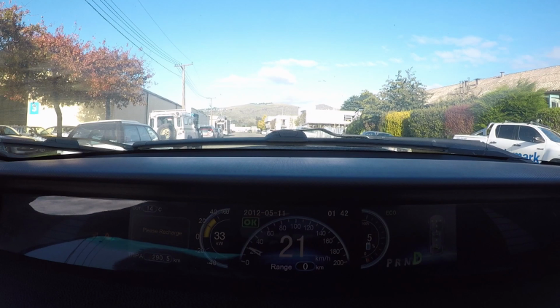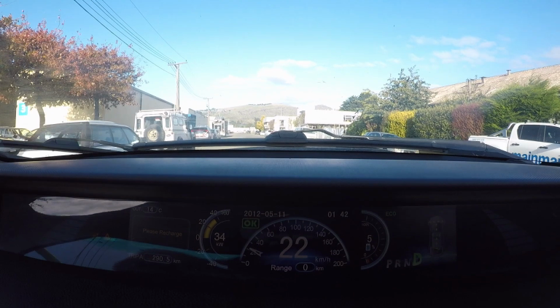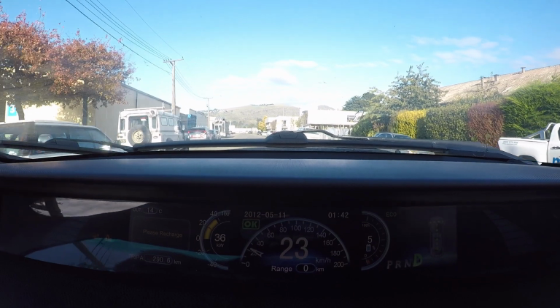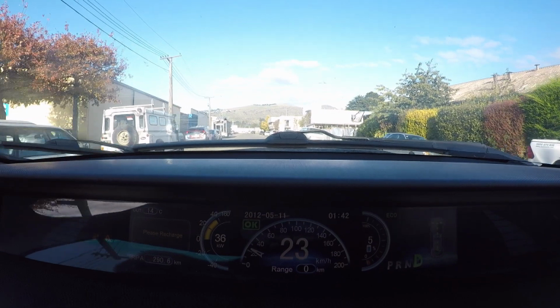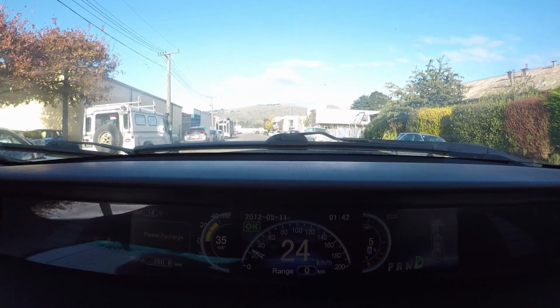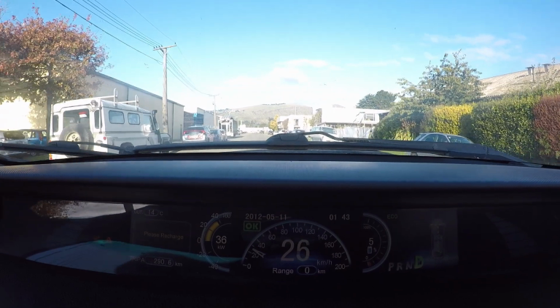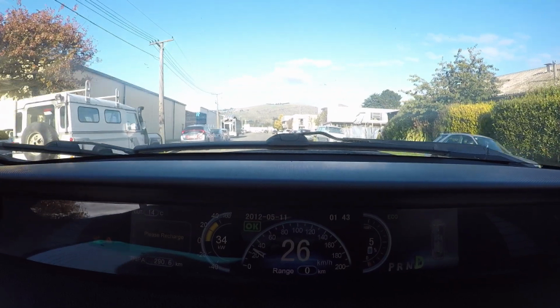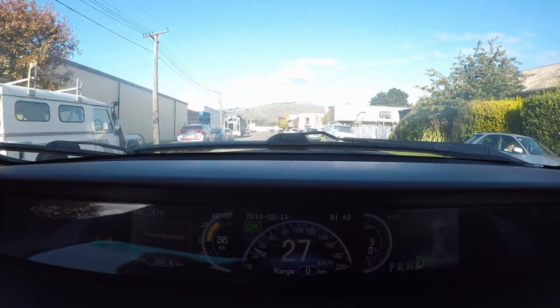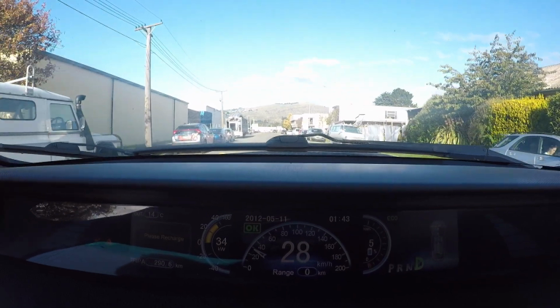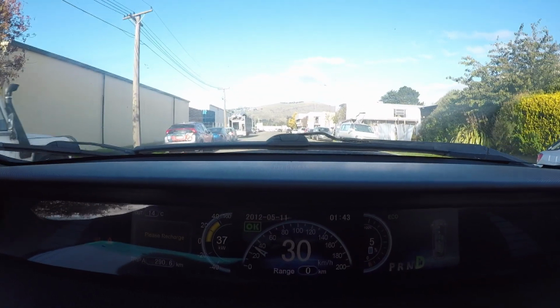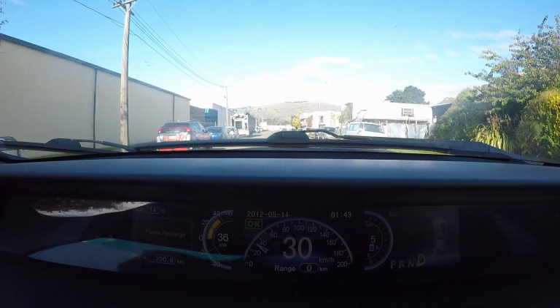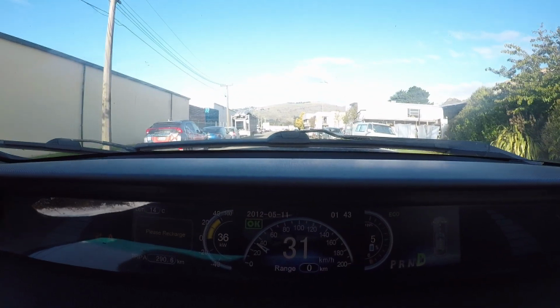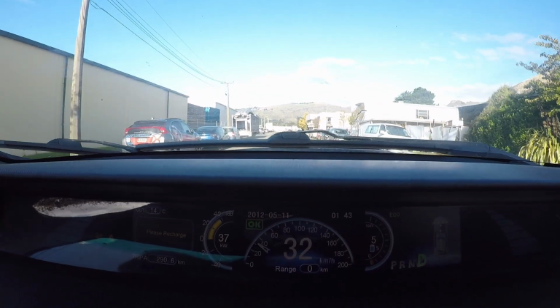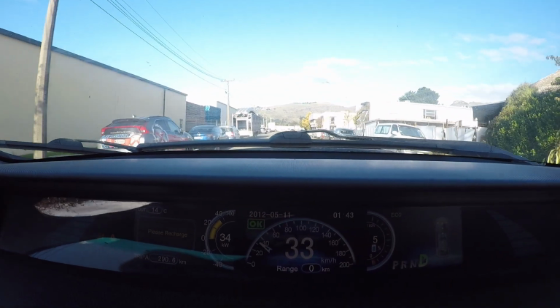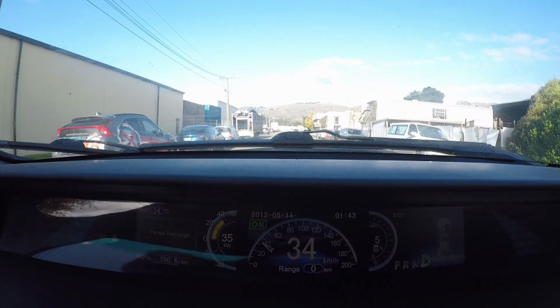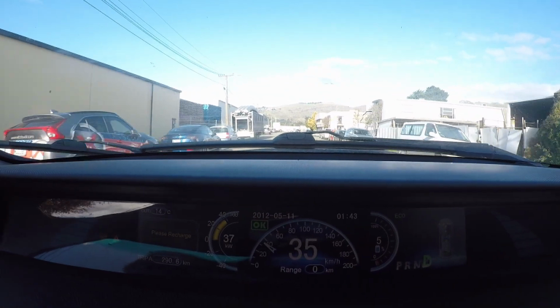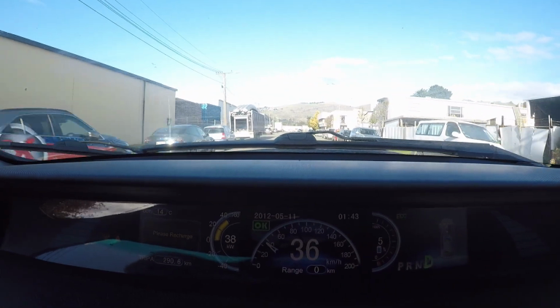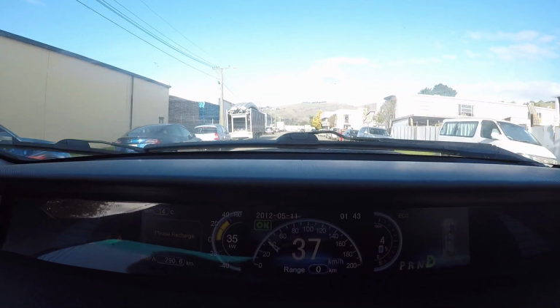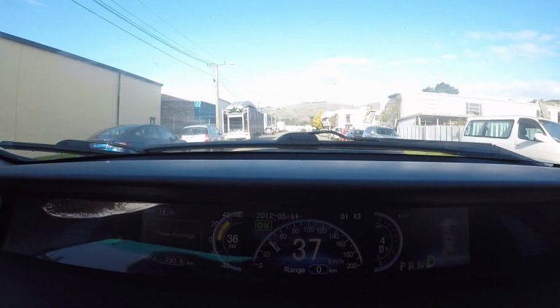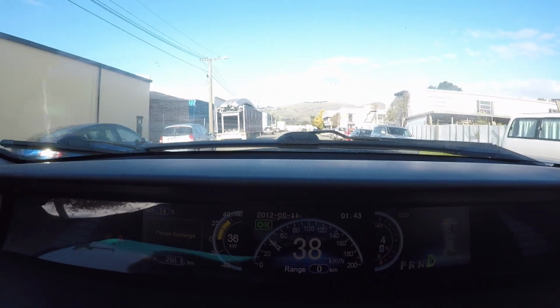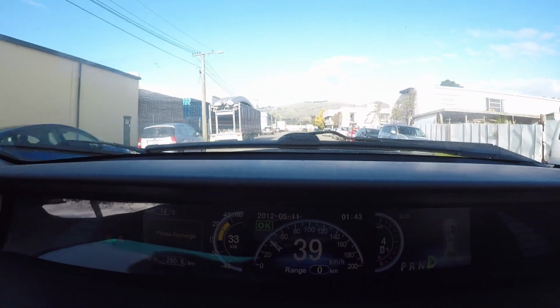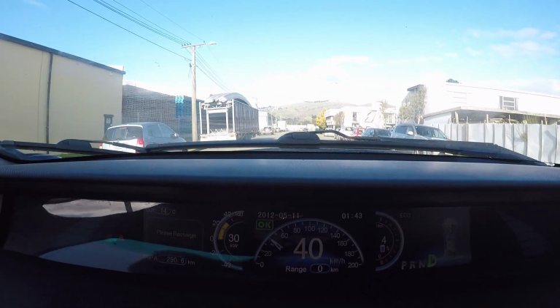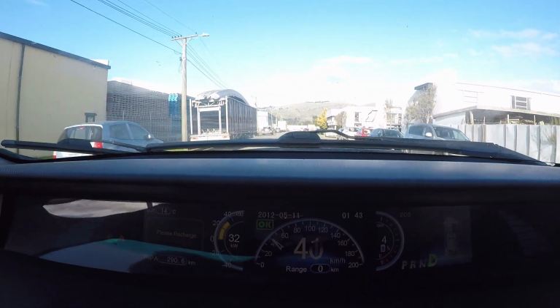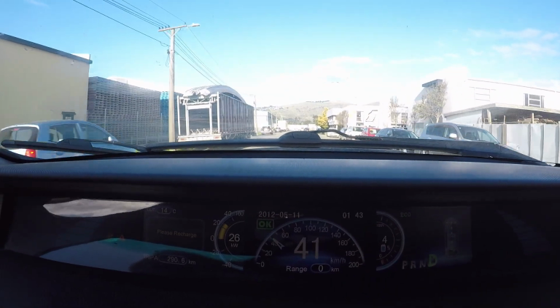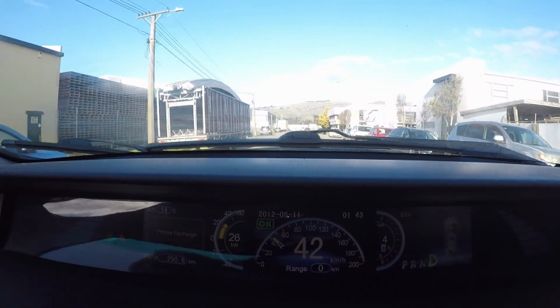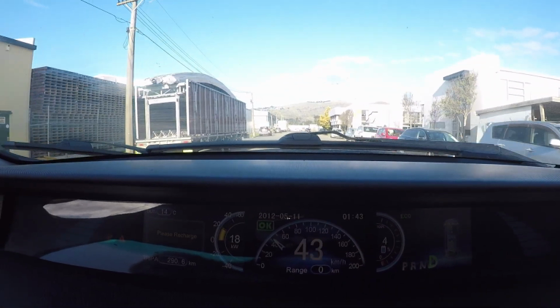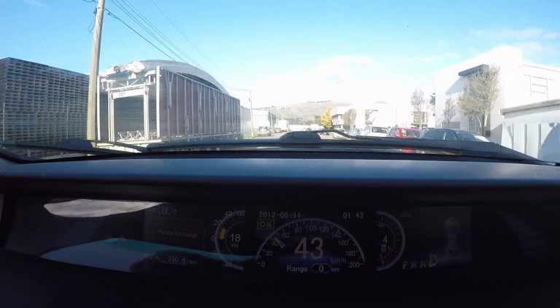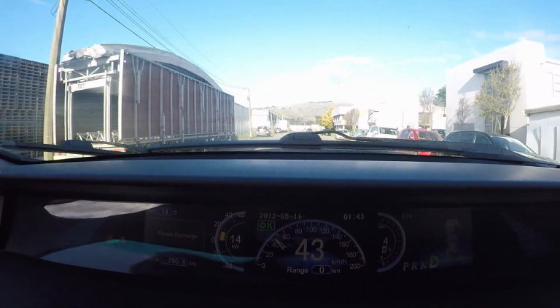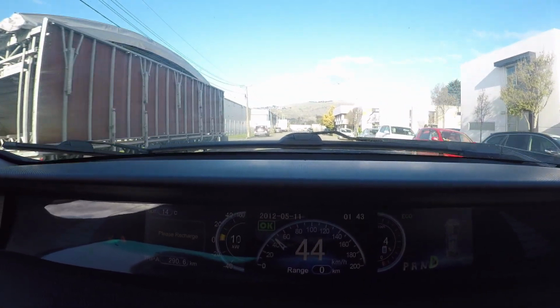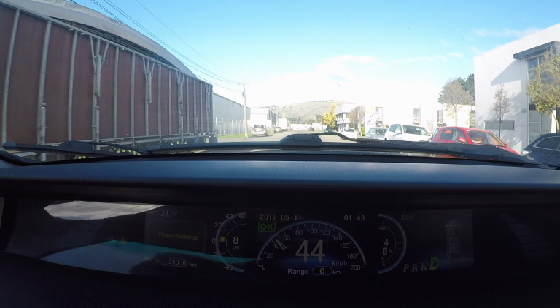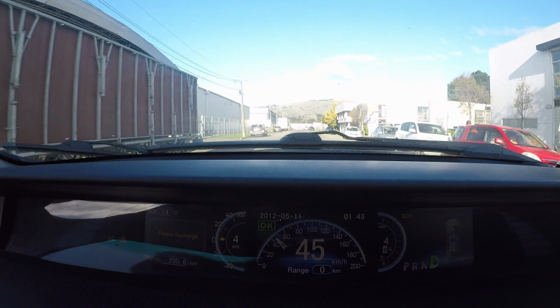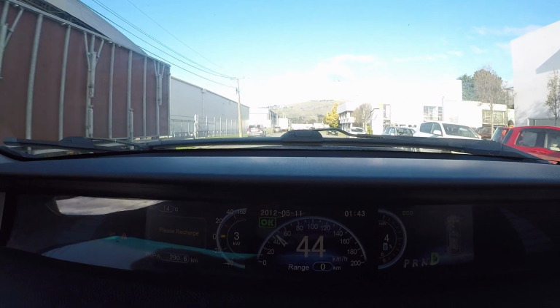We finished this range test with 5% remaining and have travelled a total of 290km.